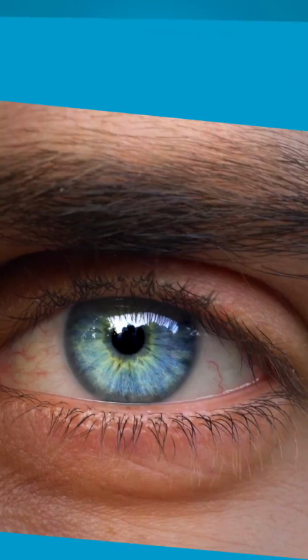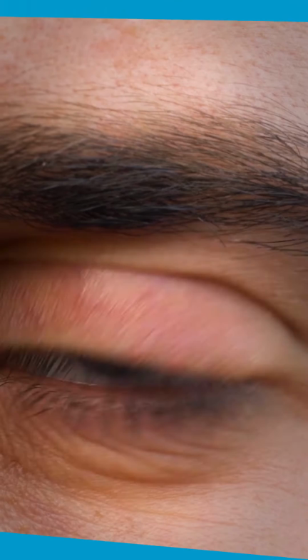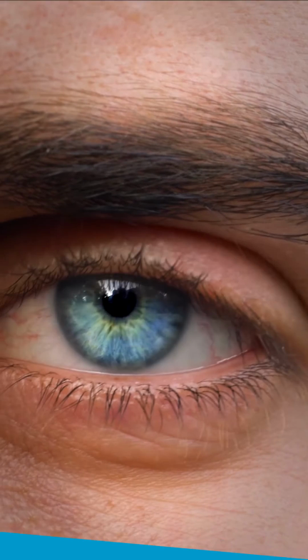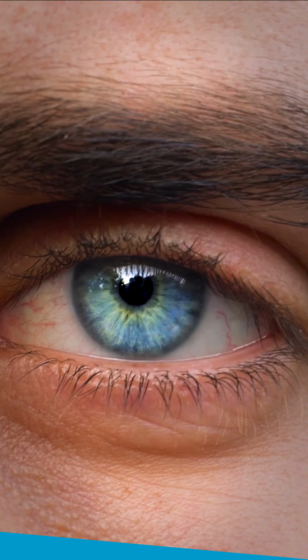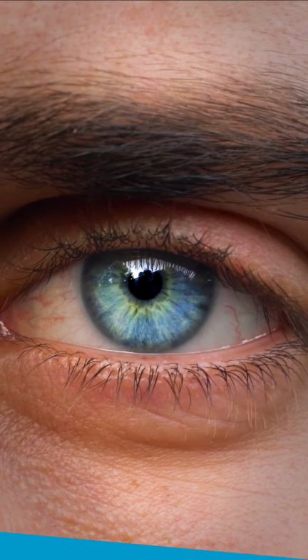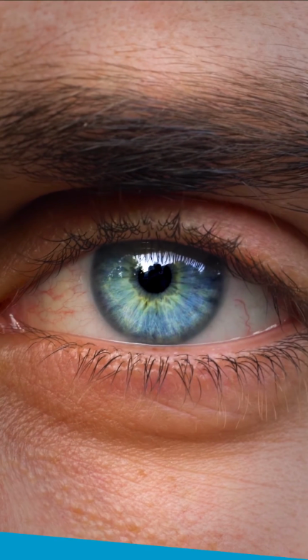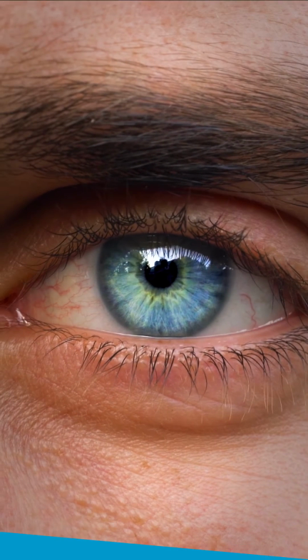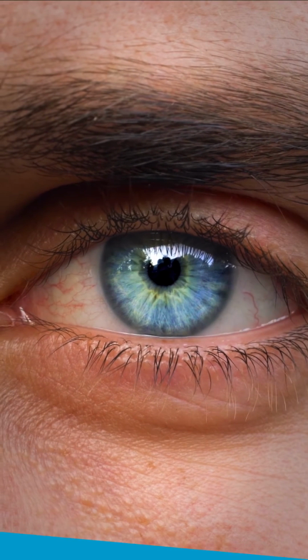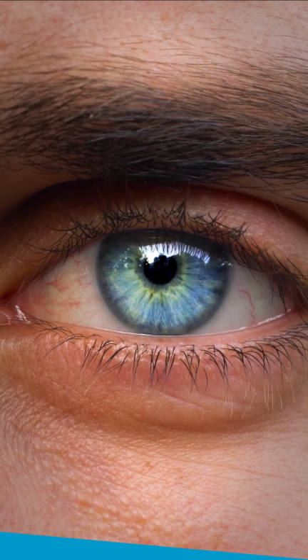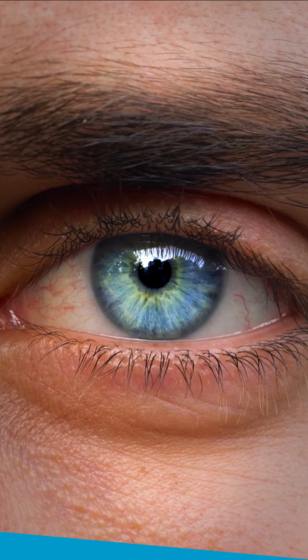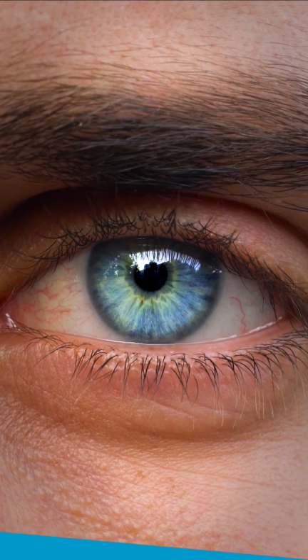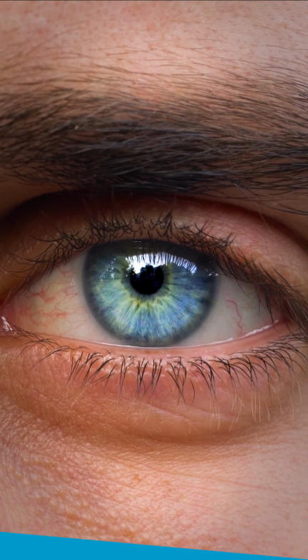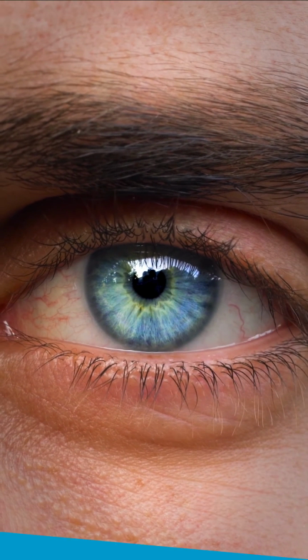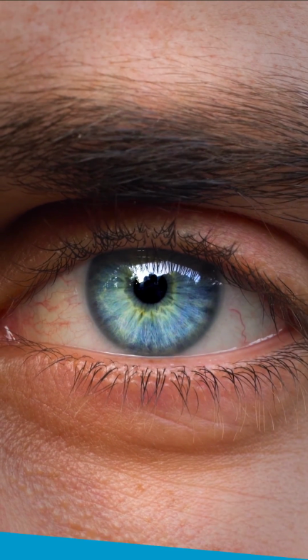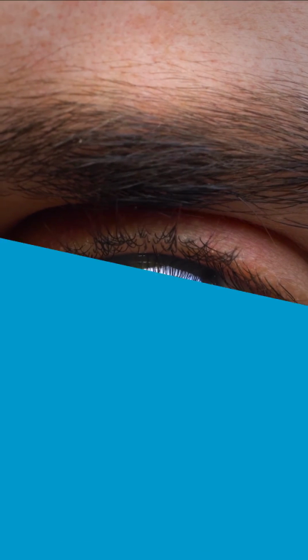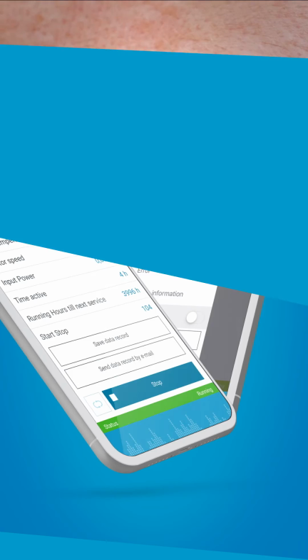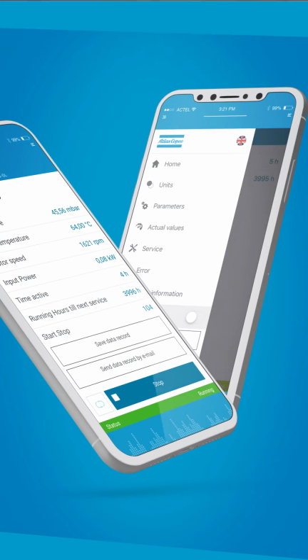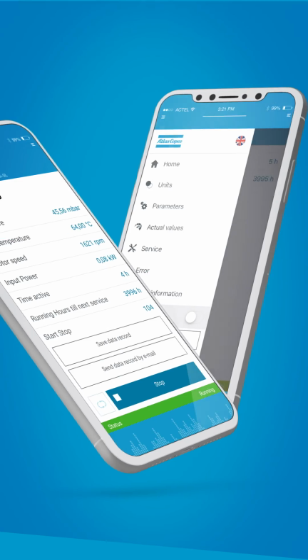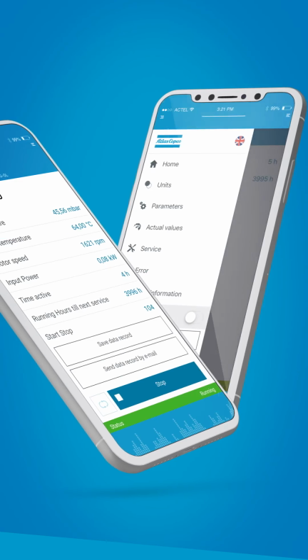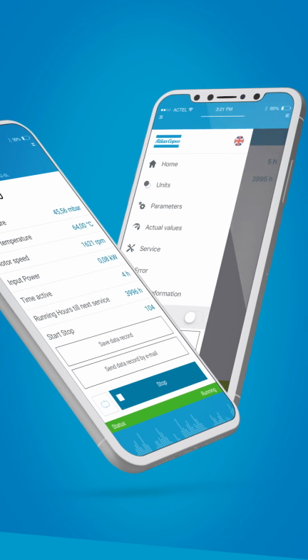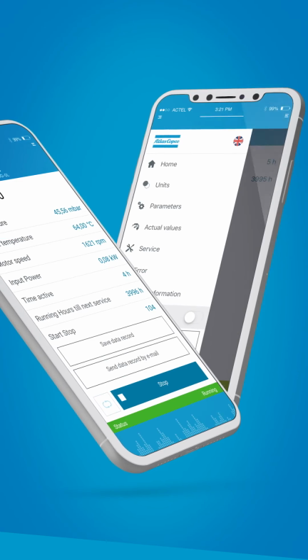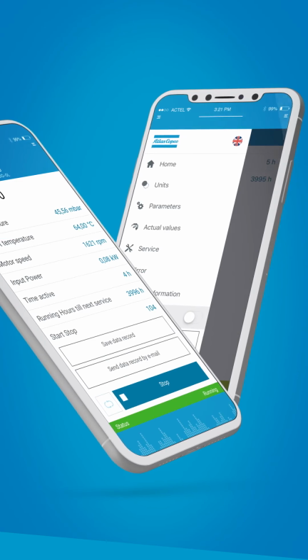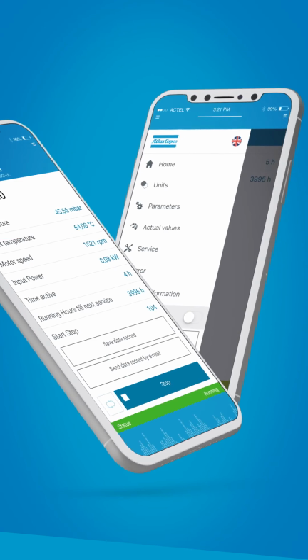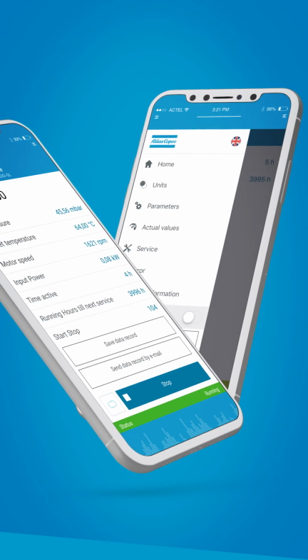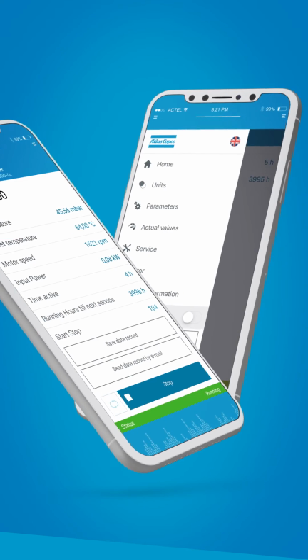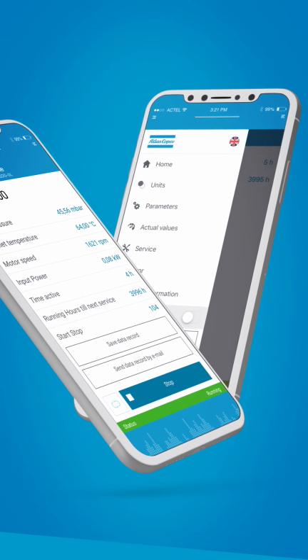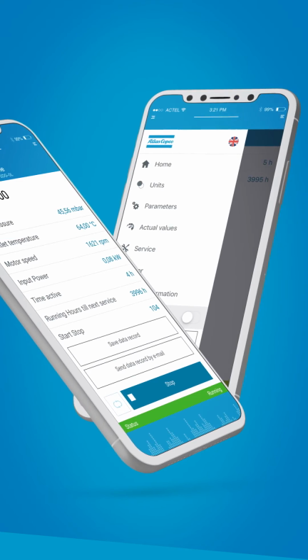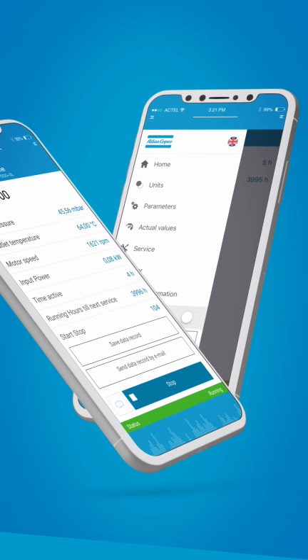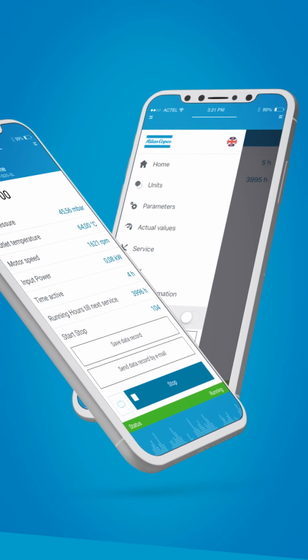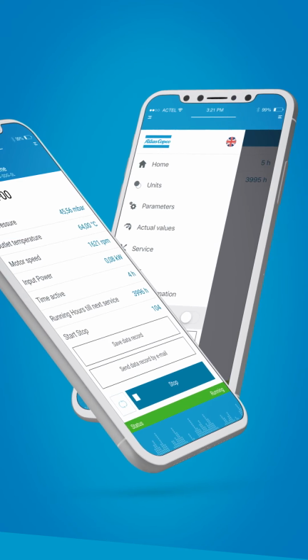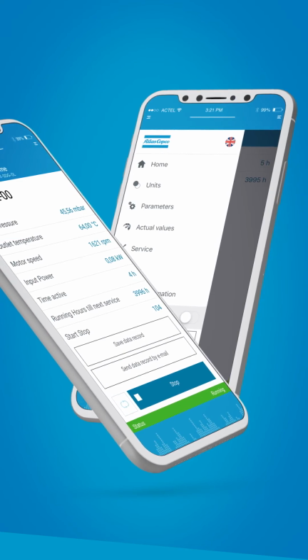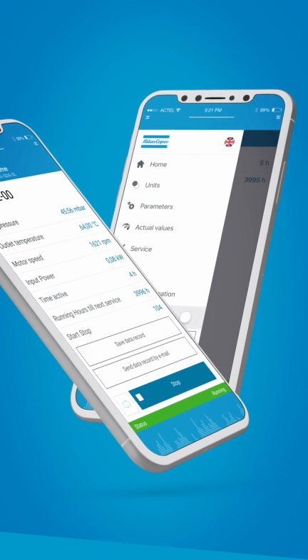So what are you waiting for? Yes, you! Get going and get Atlas Copco's VSD Plus app.